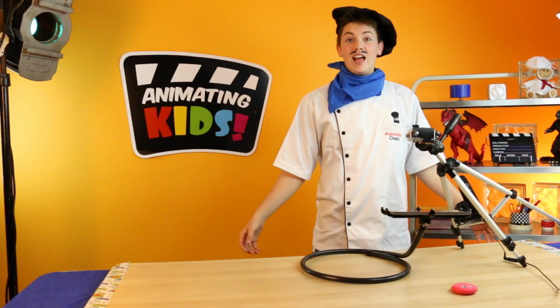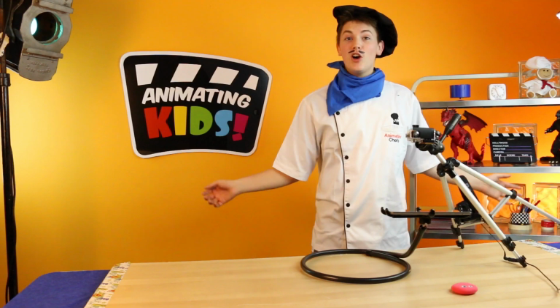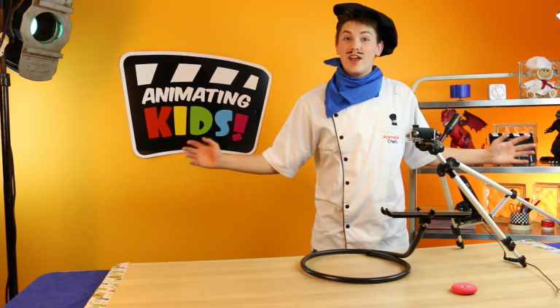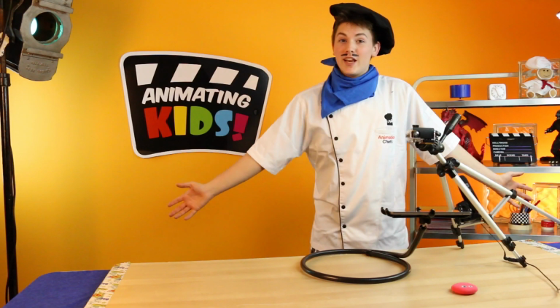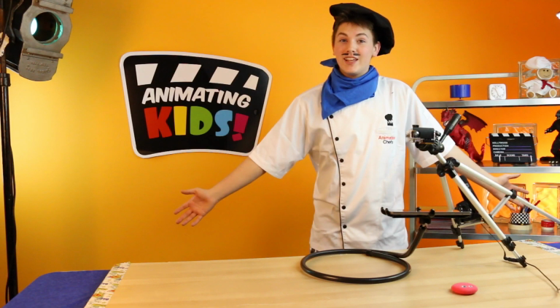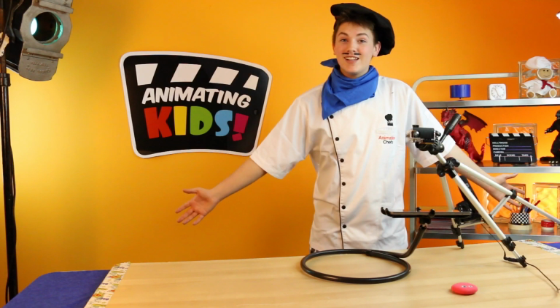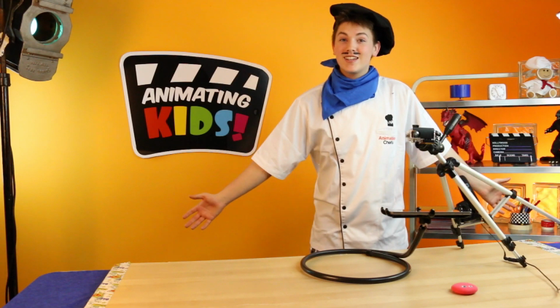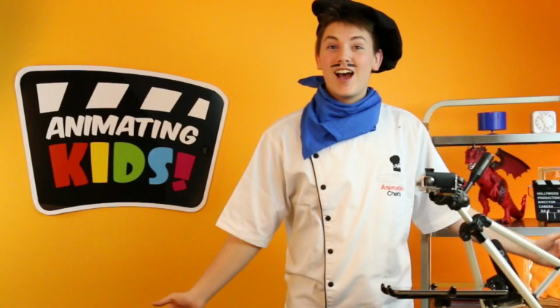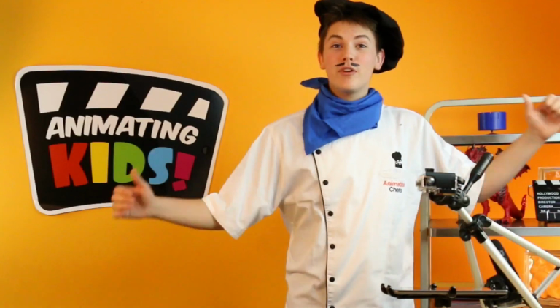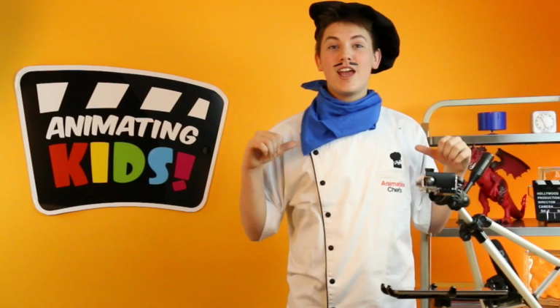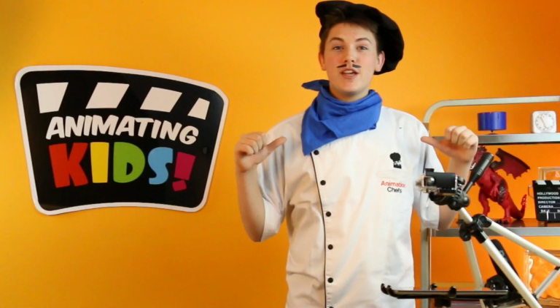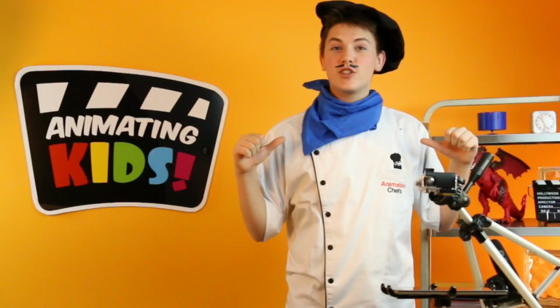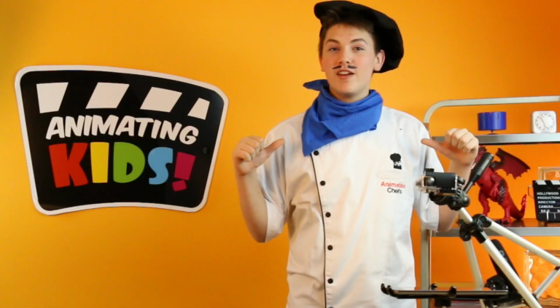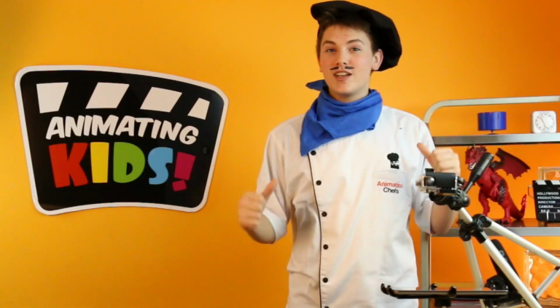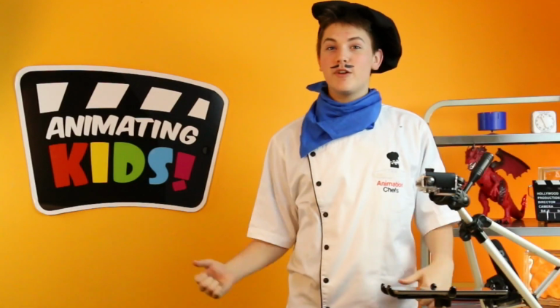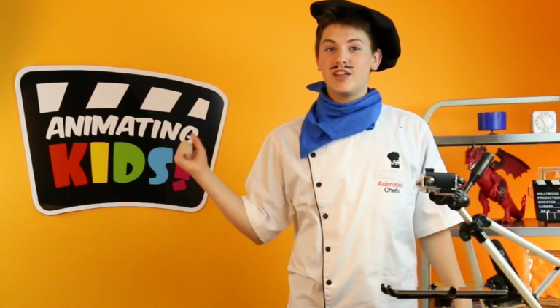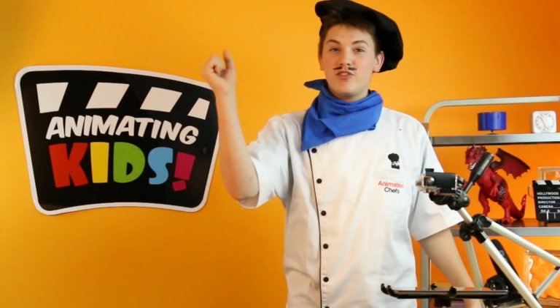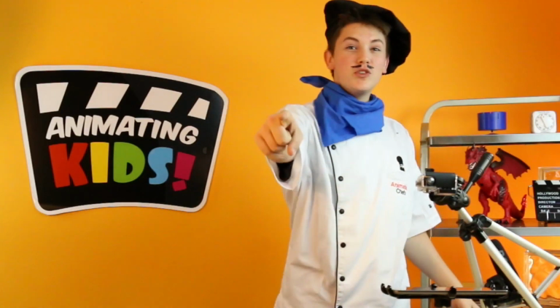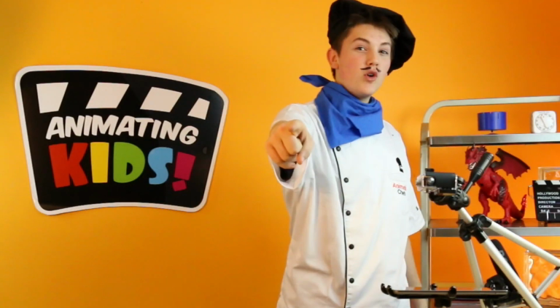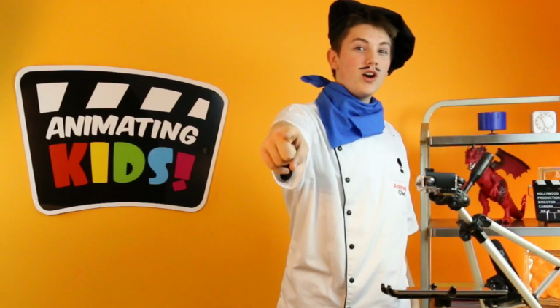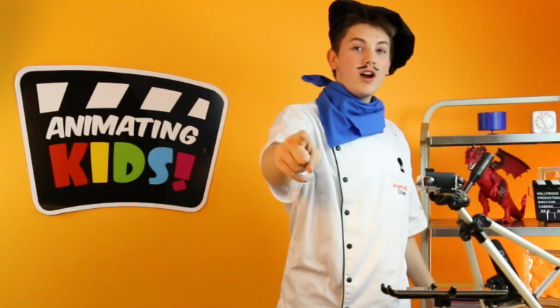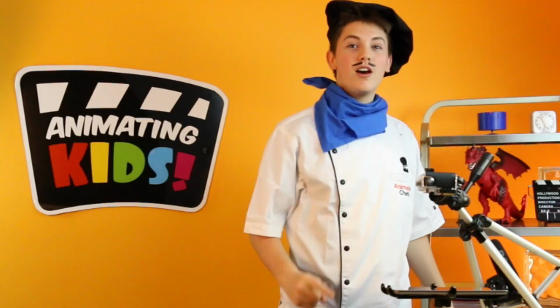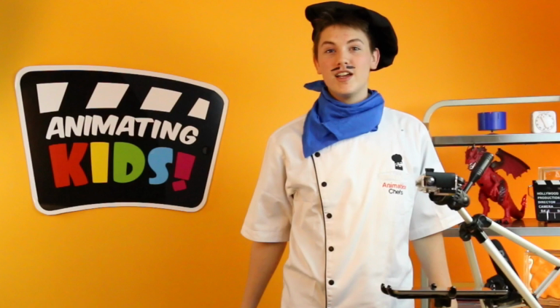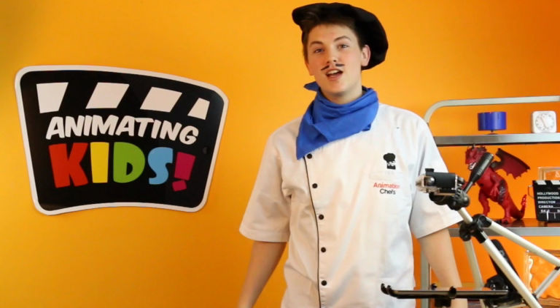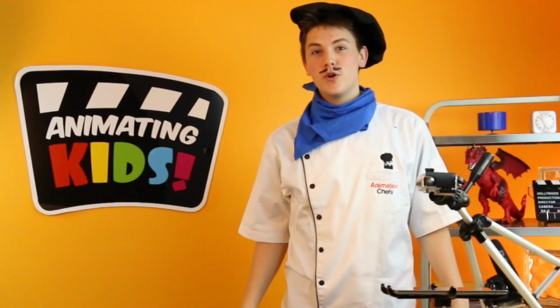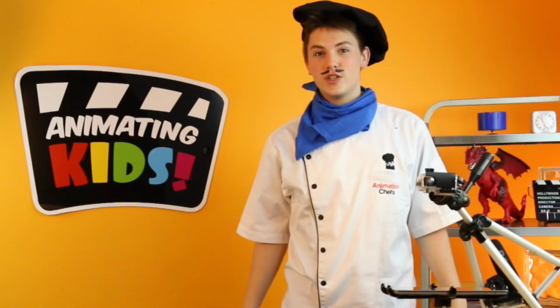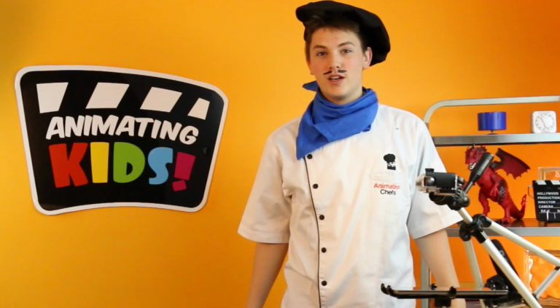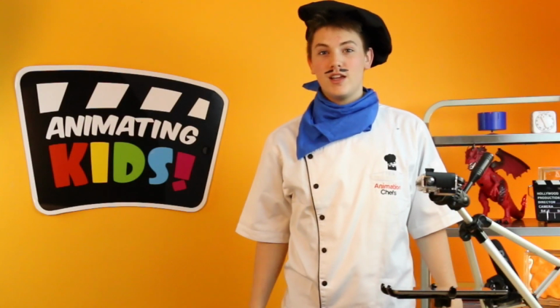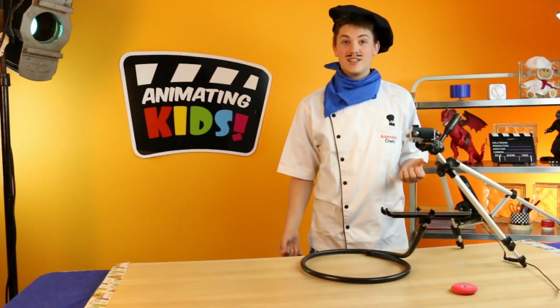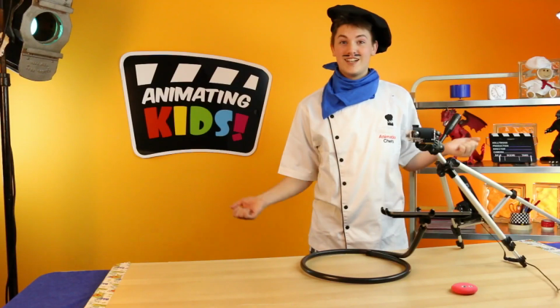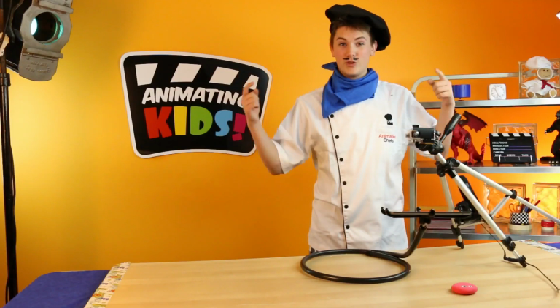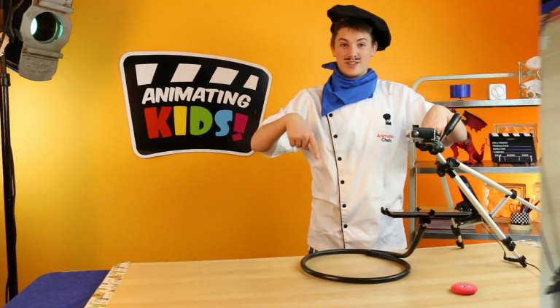Hello, Animating Kids! I'm one of the animation chefs and I'm here to give you a tour of iStopMotion. Let's get into it.